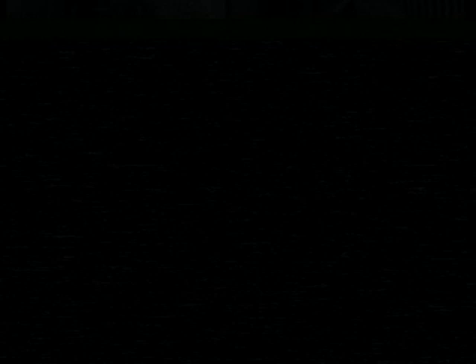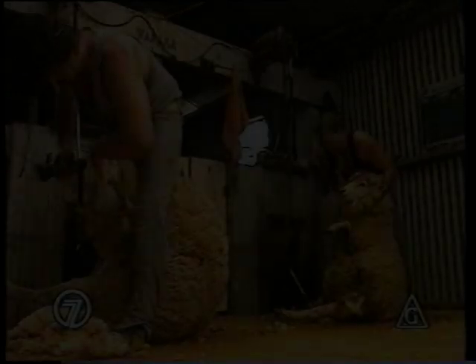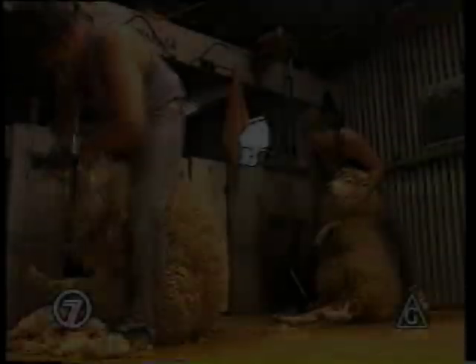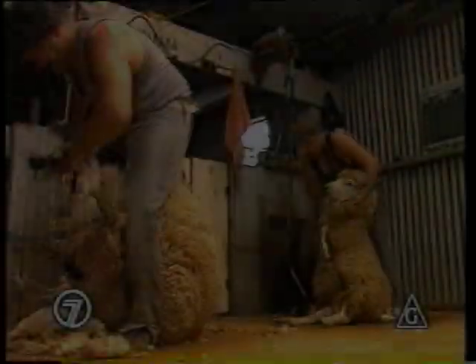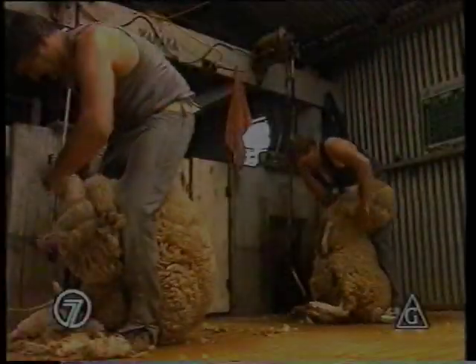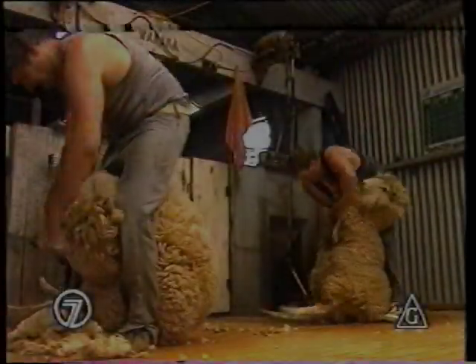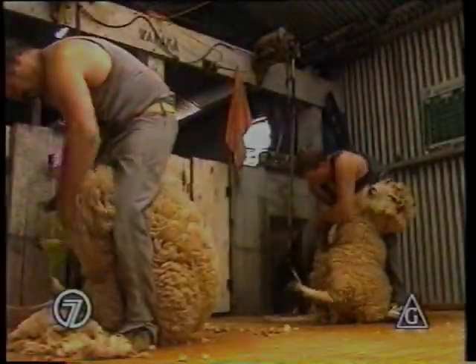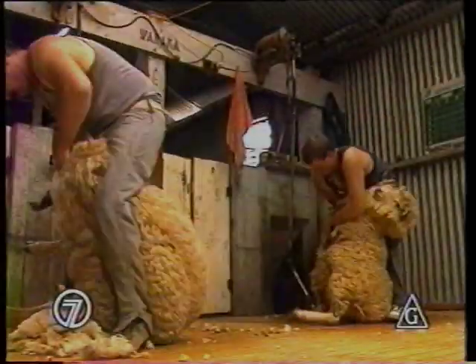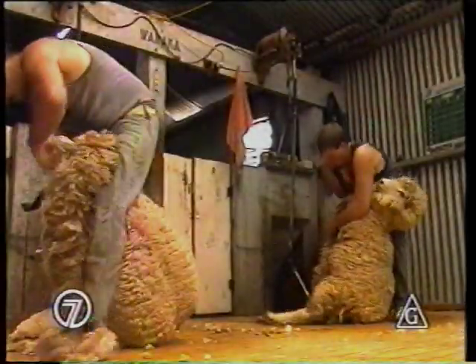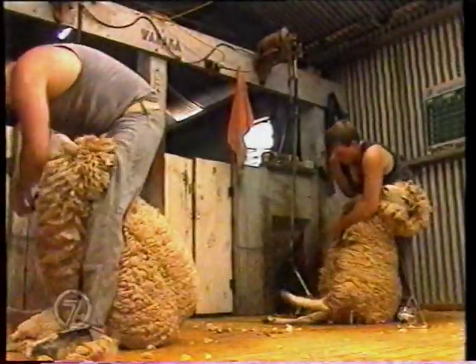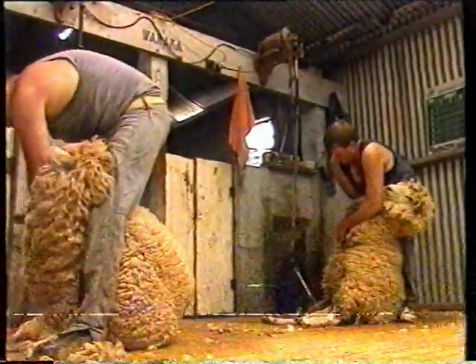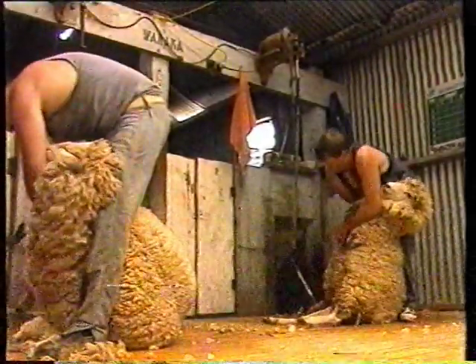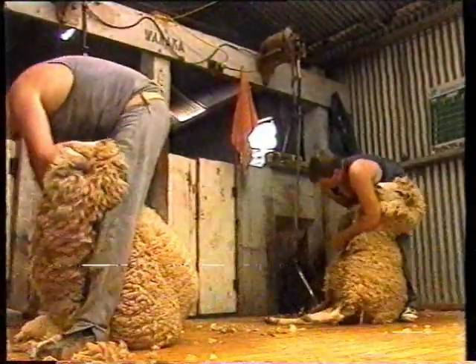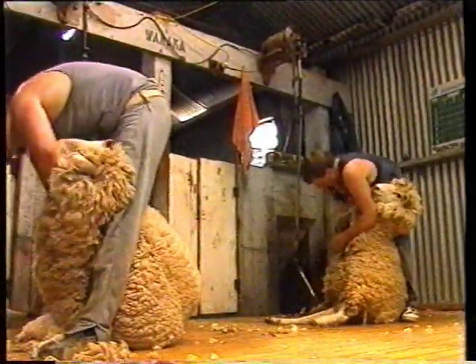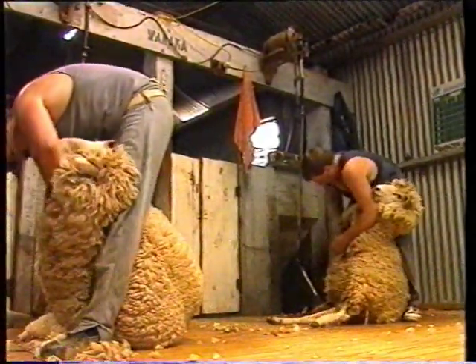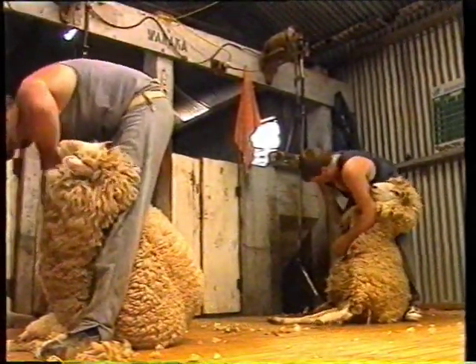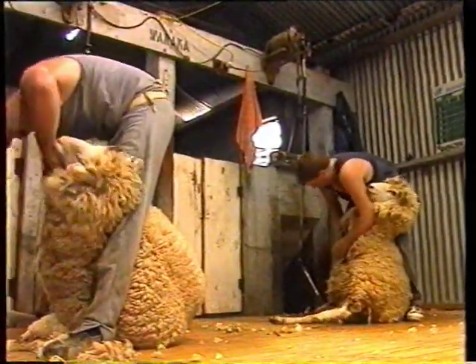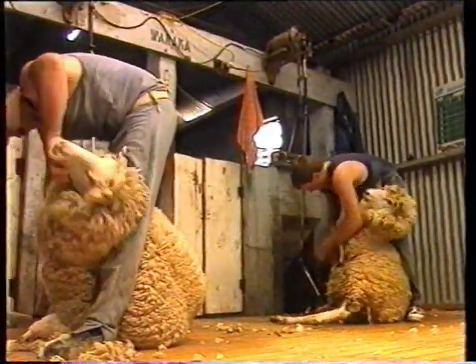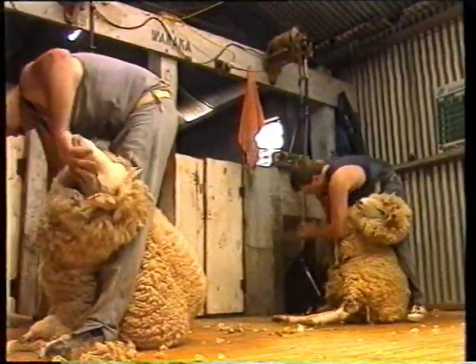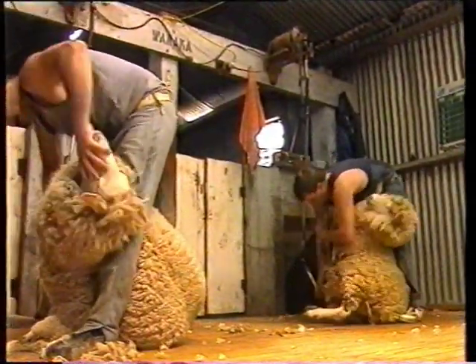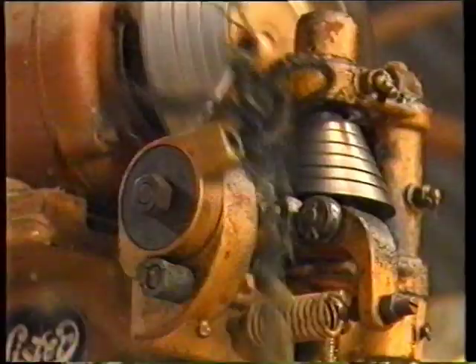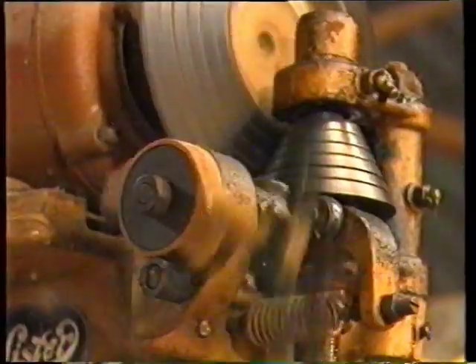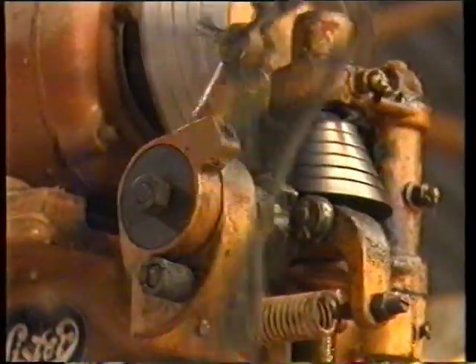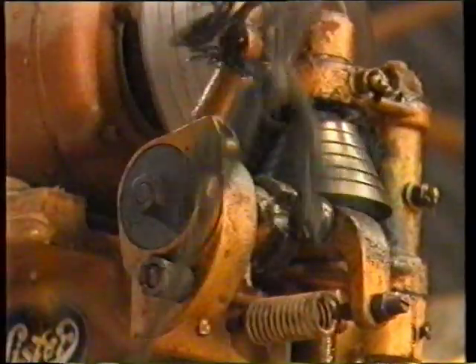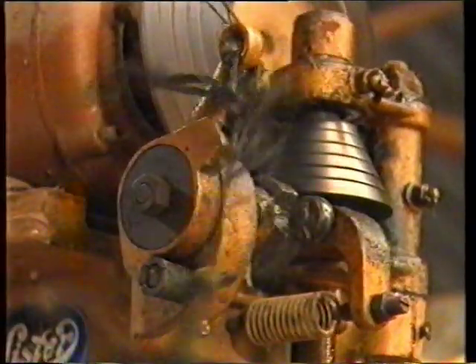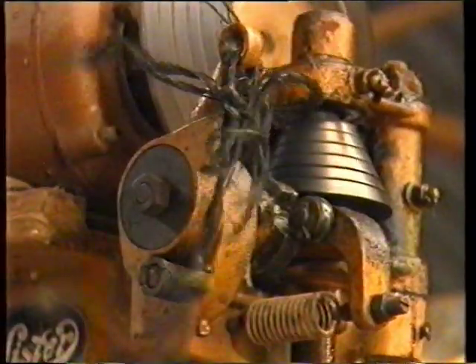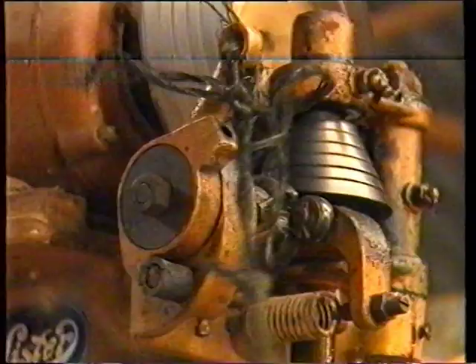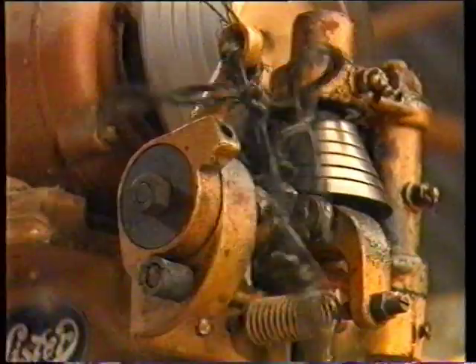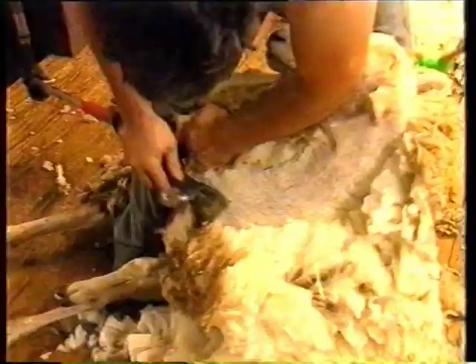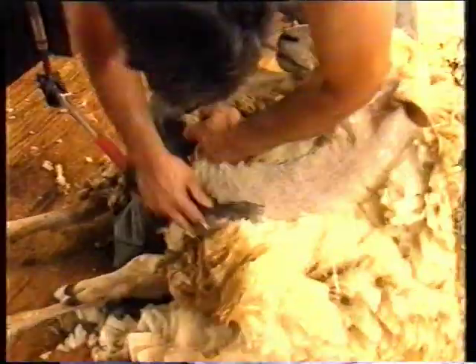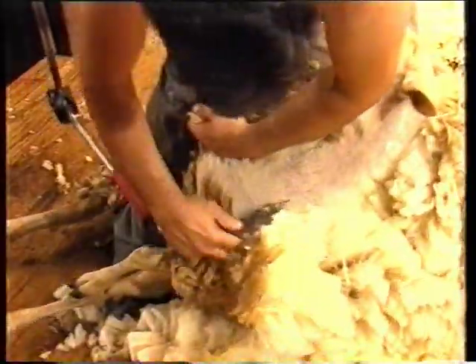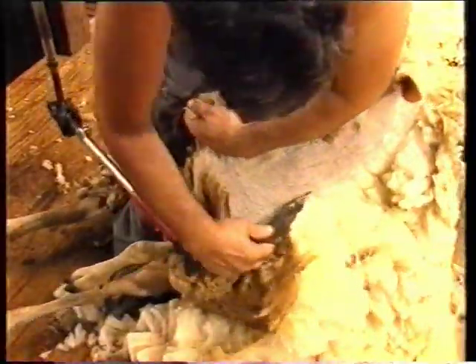There's something very special about the shearing shed. The sights, the smells, the language and the work code are unique.